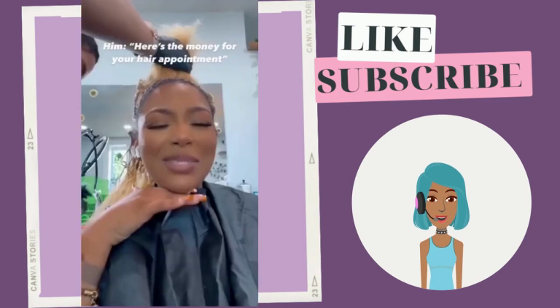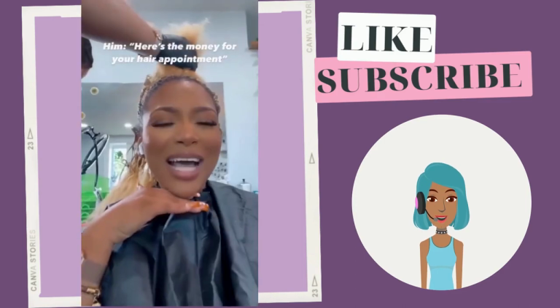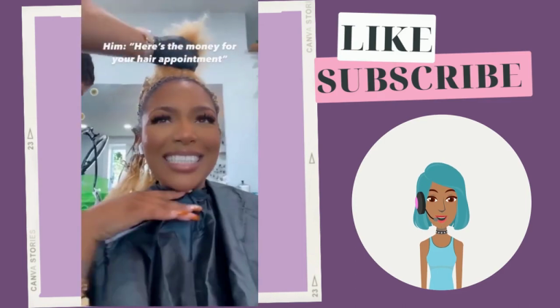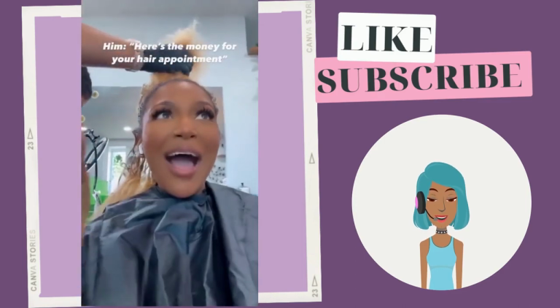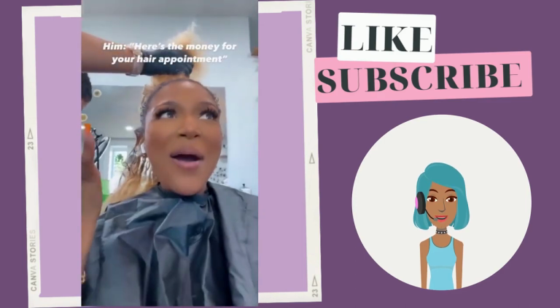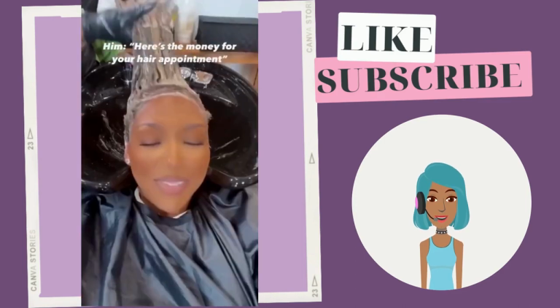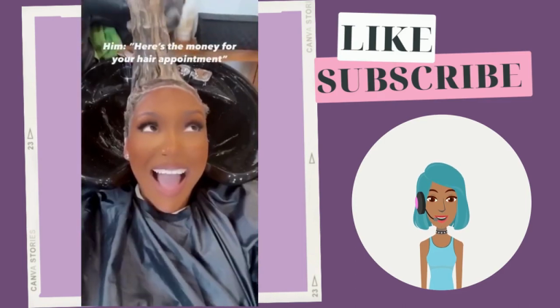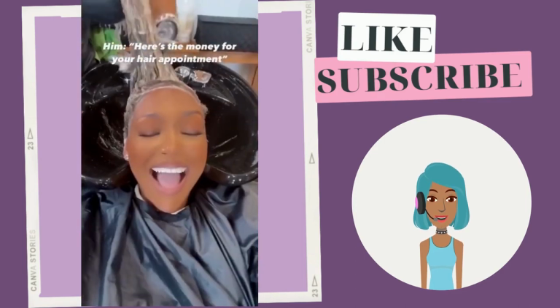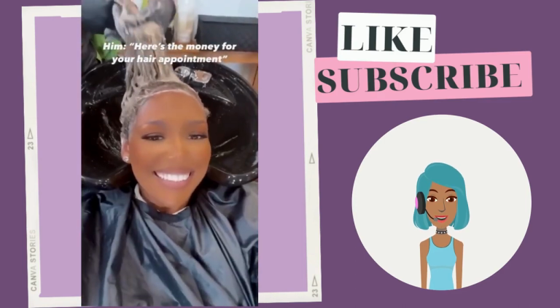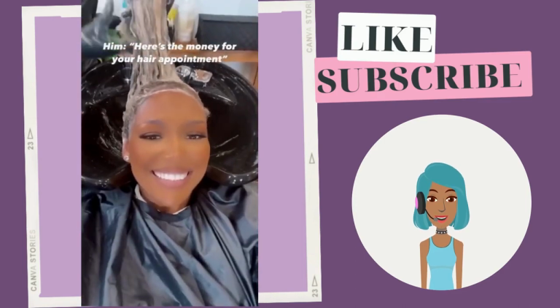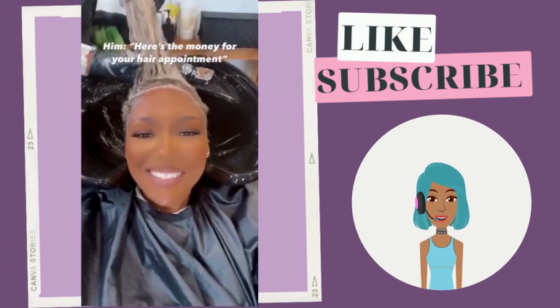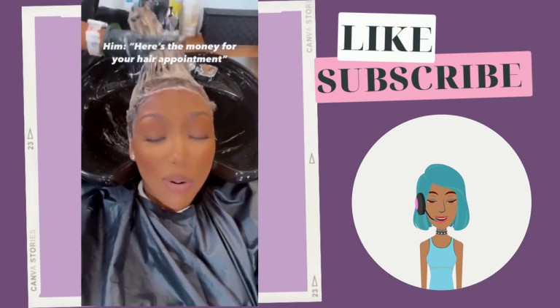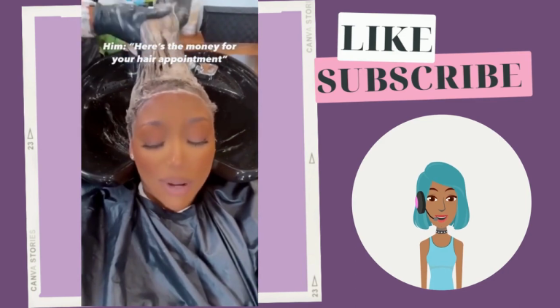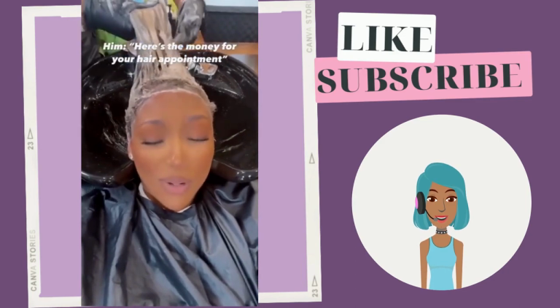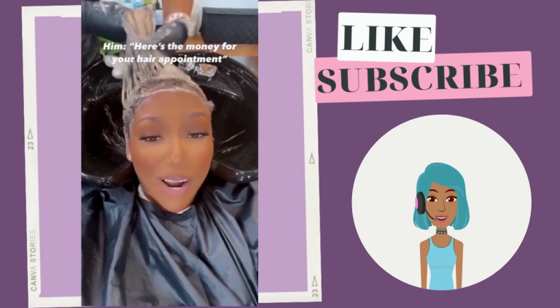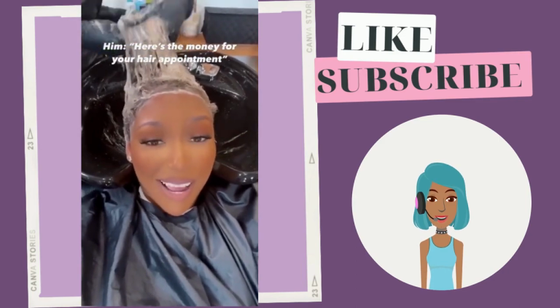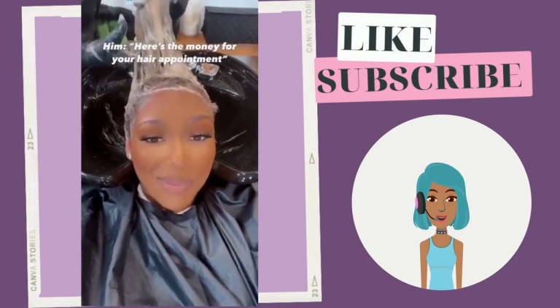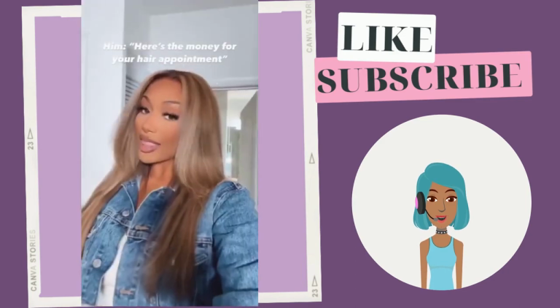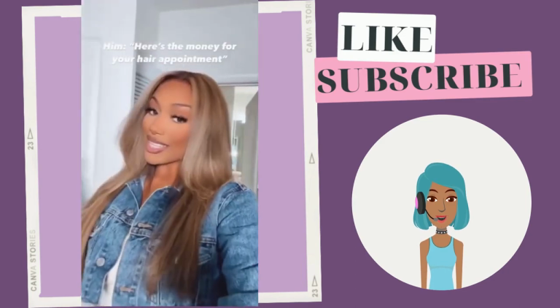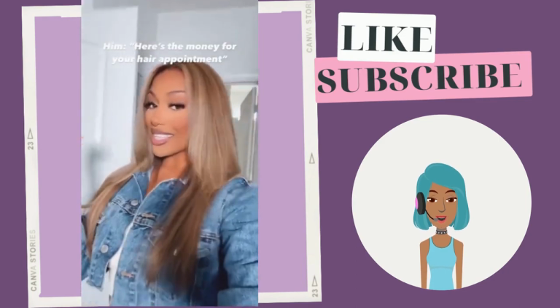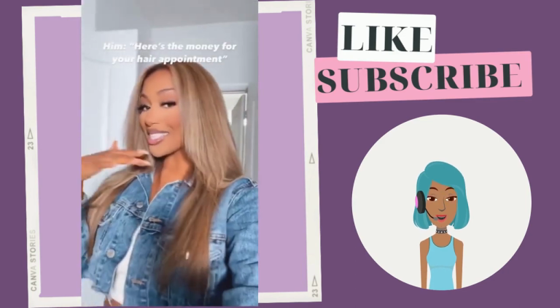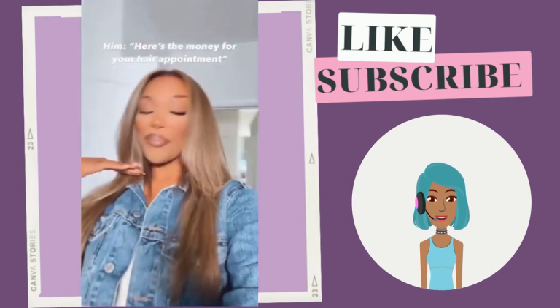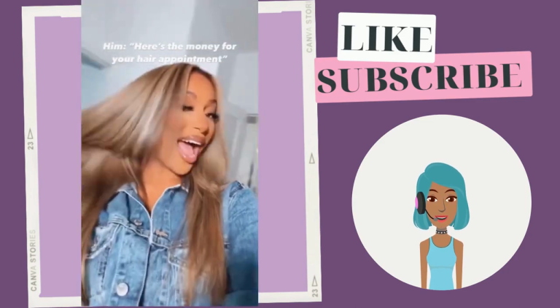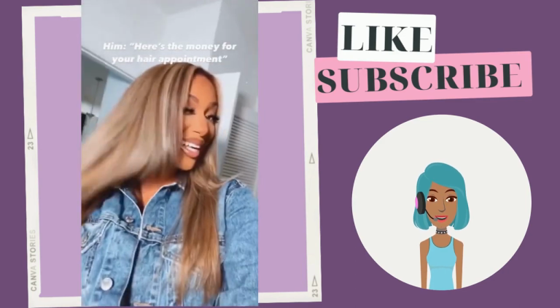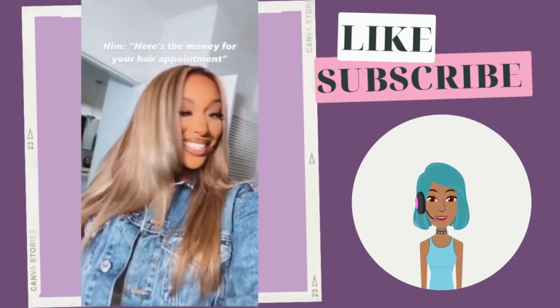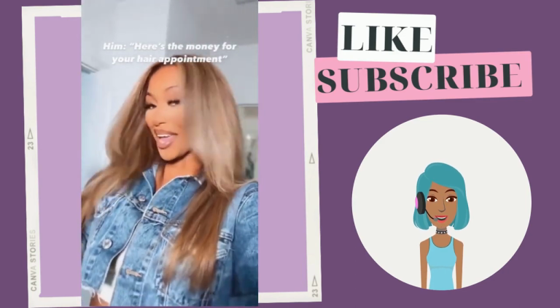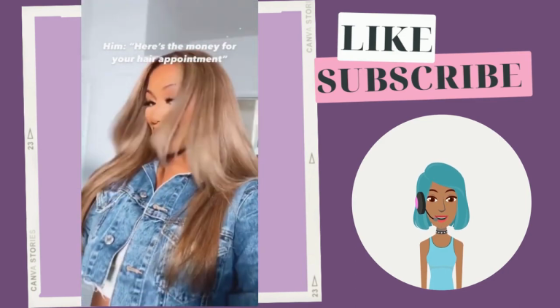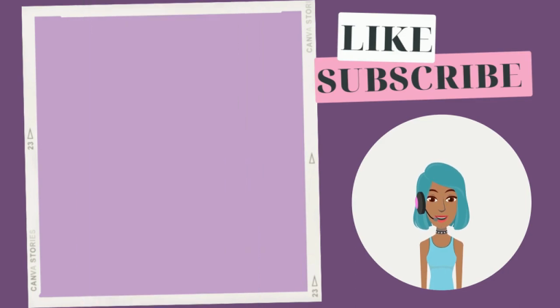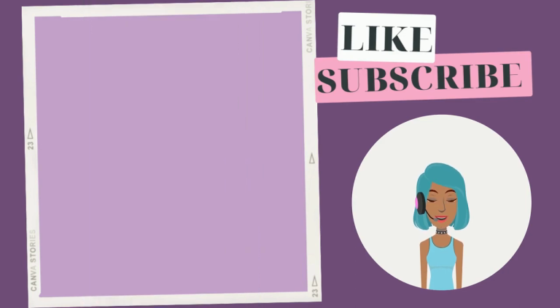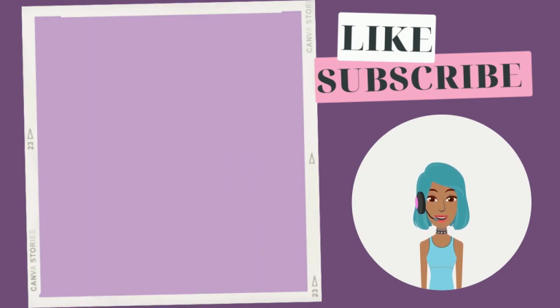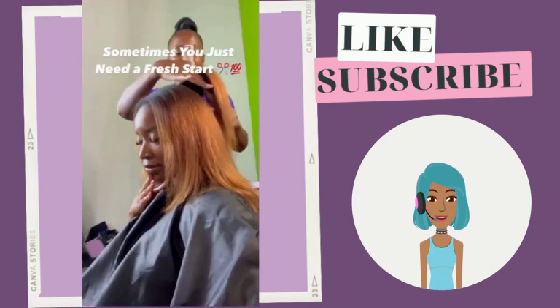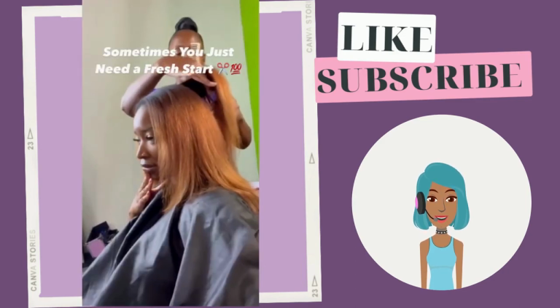Then we see another transformation — gorgeous highlighted blonde coloring.